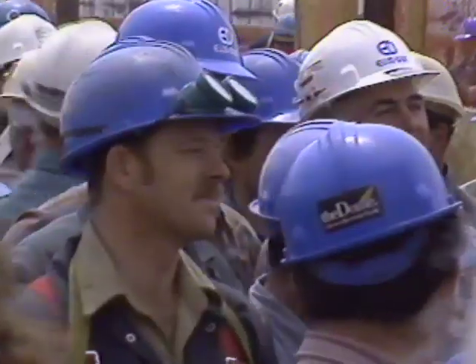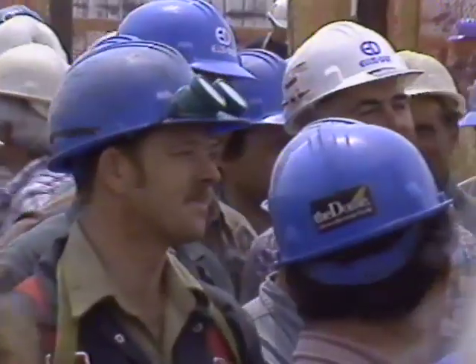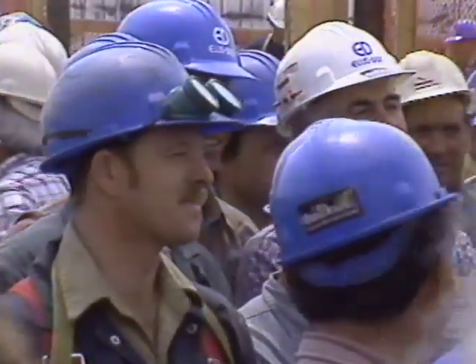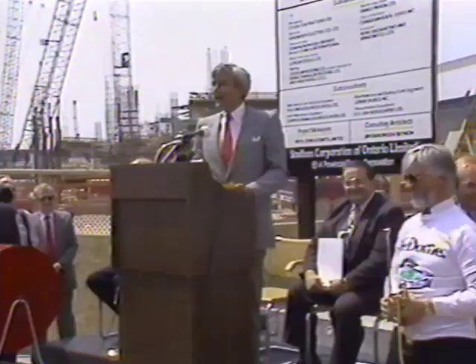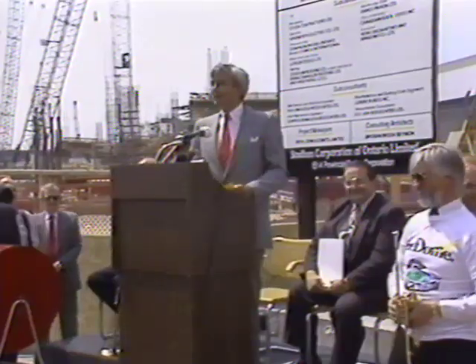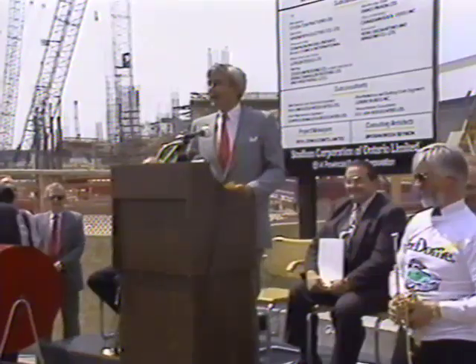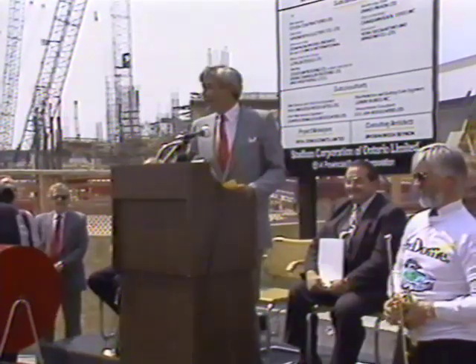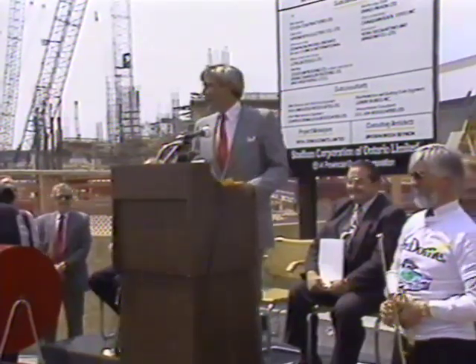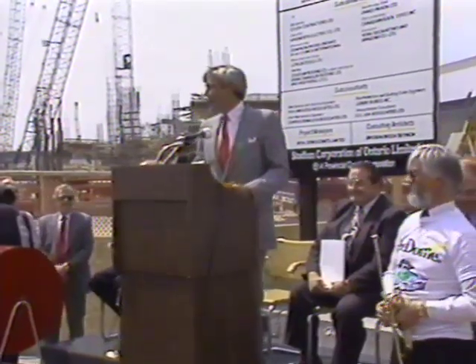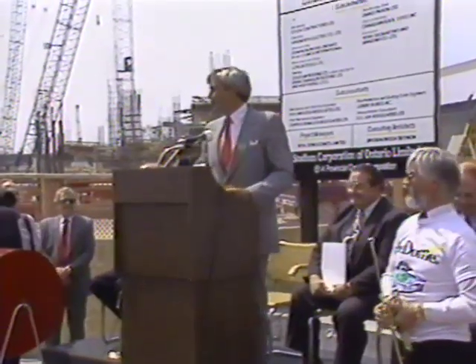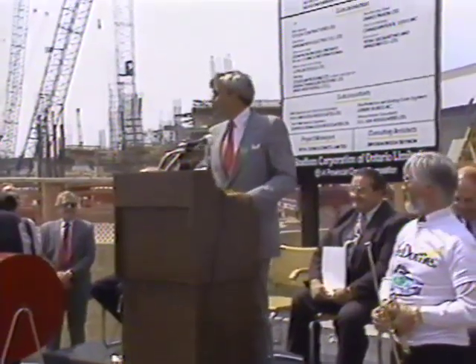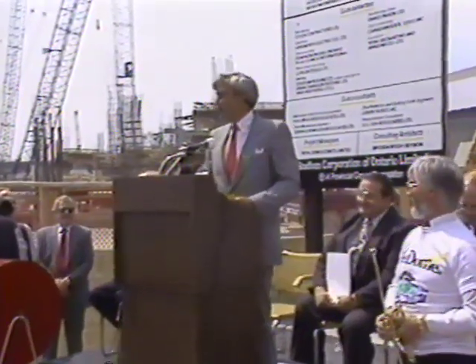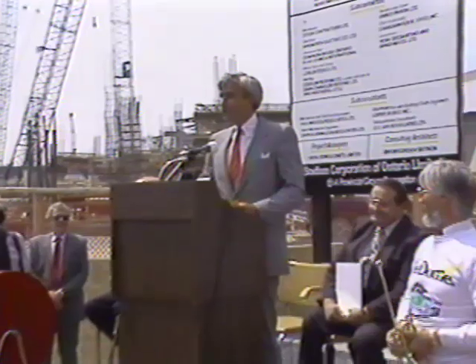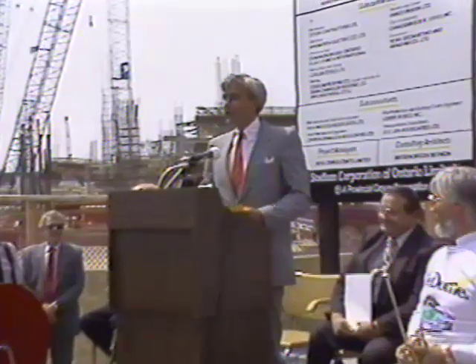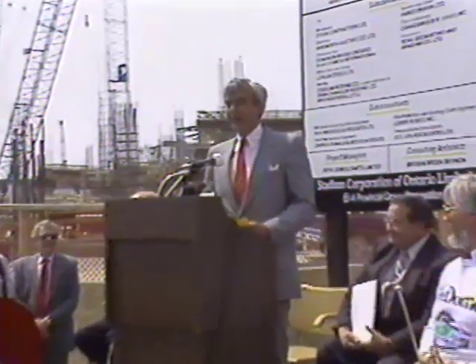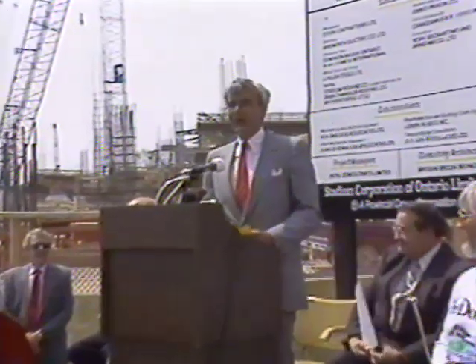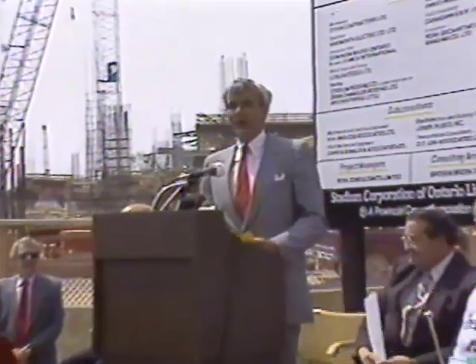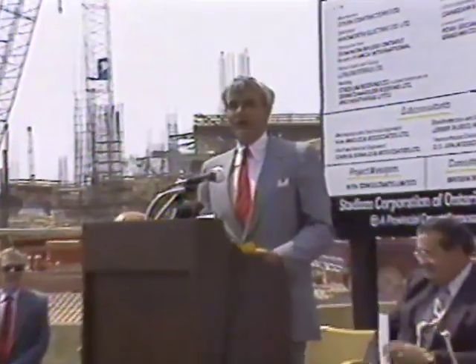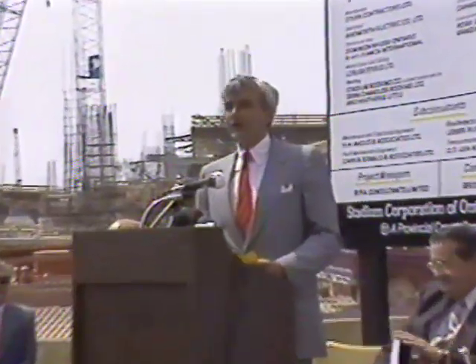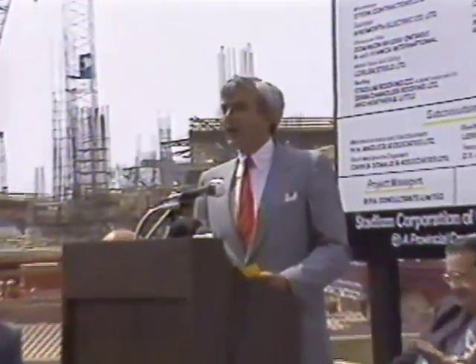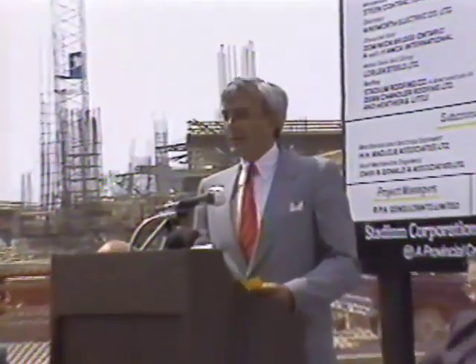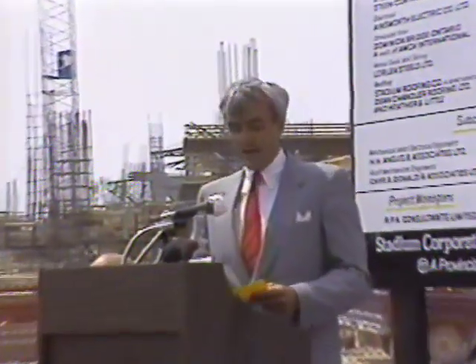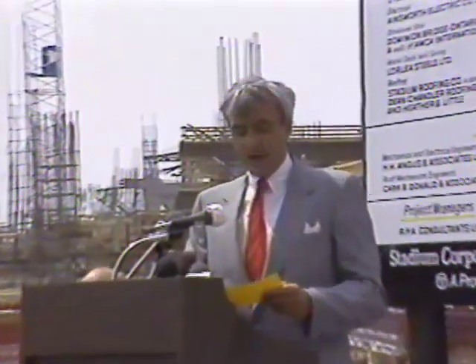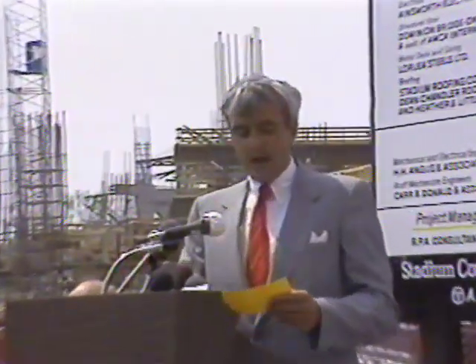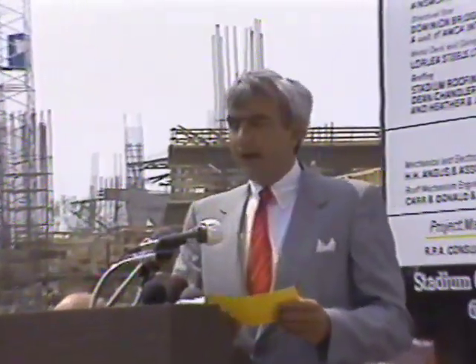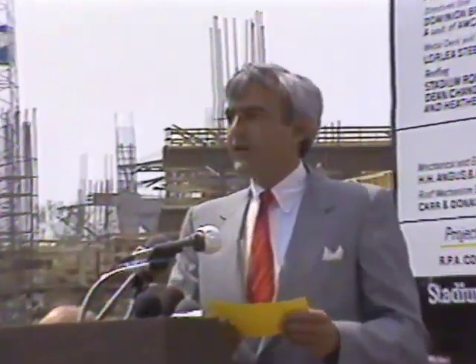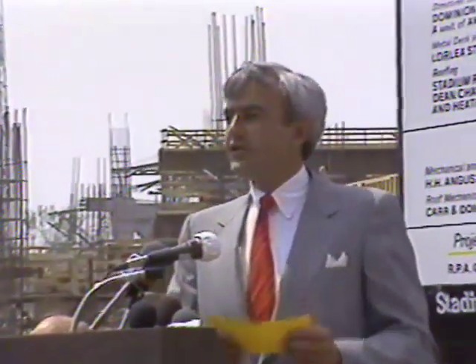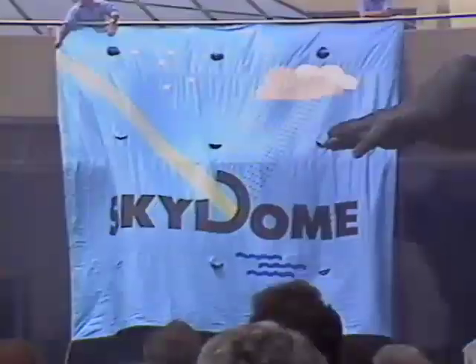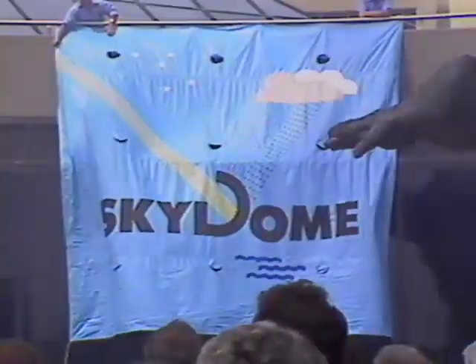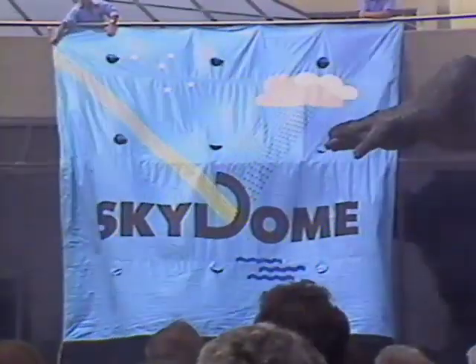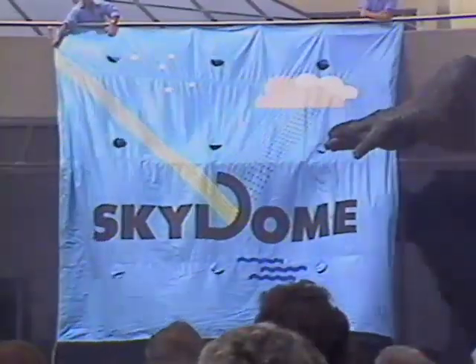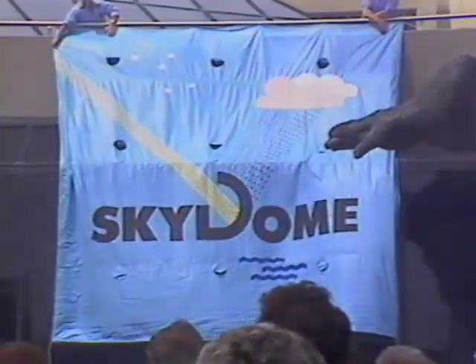The name of our new dome will be, ladies and gentlemen, the Sky Dome.